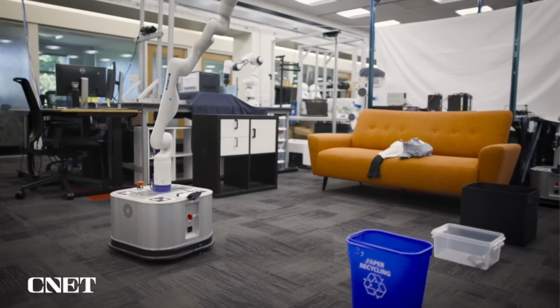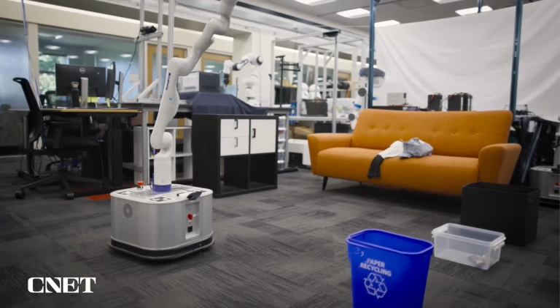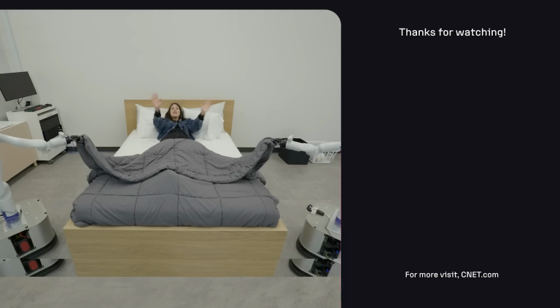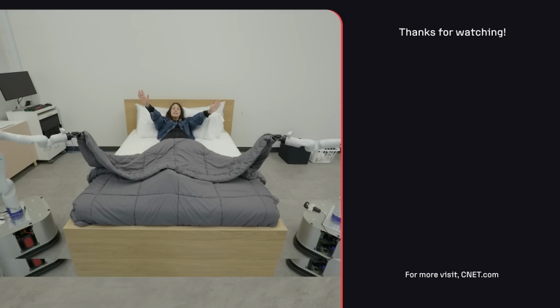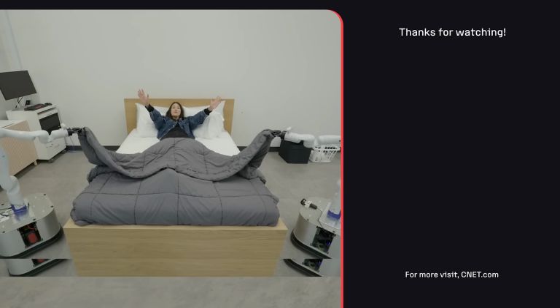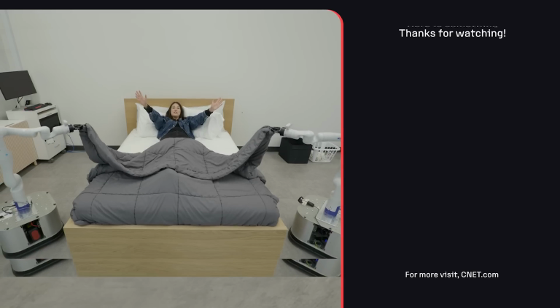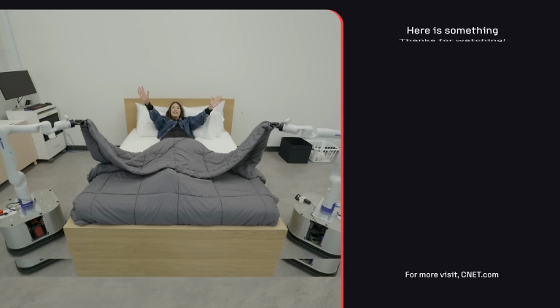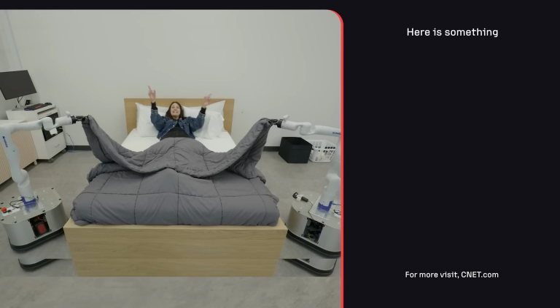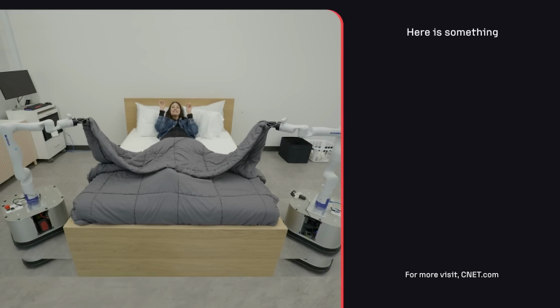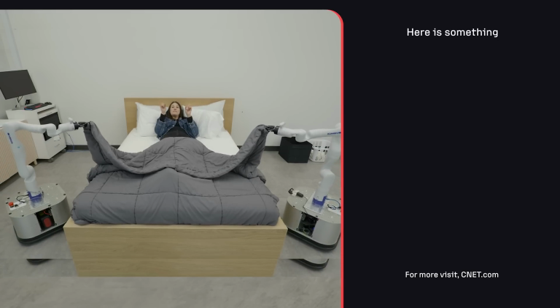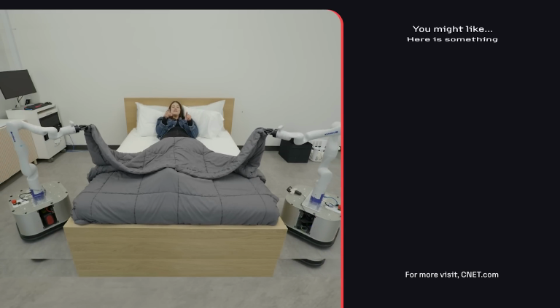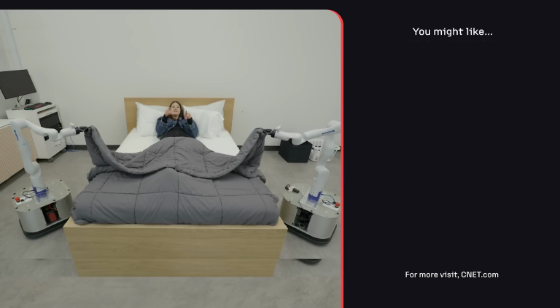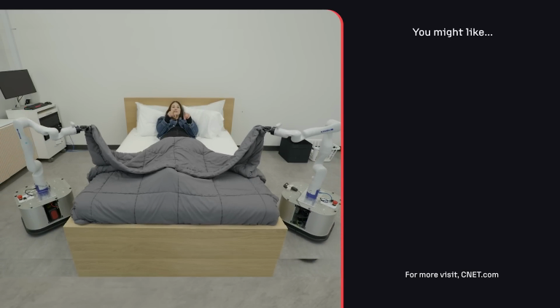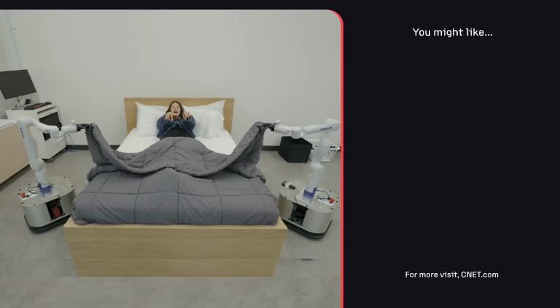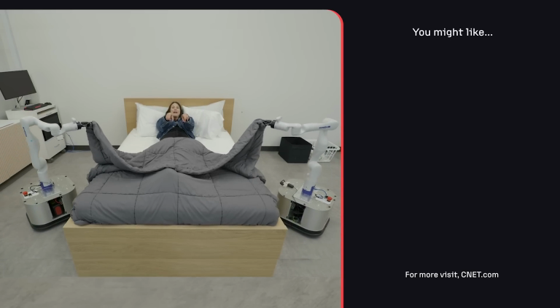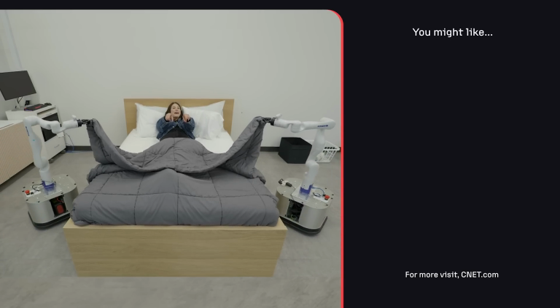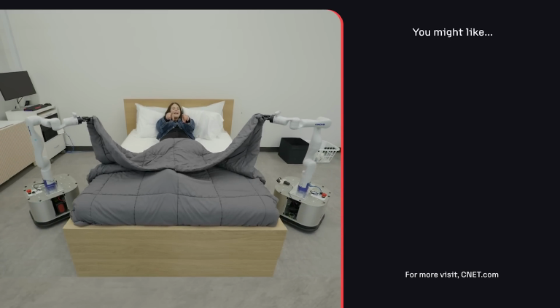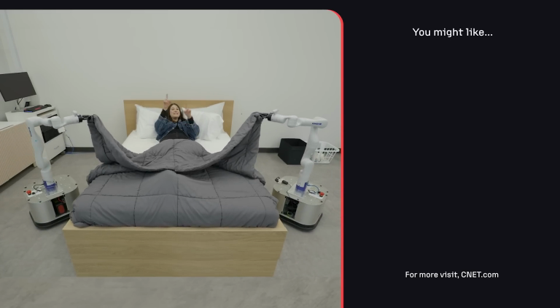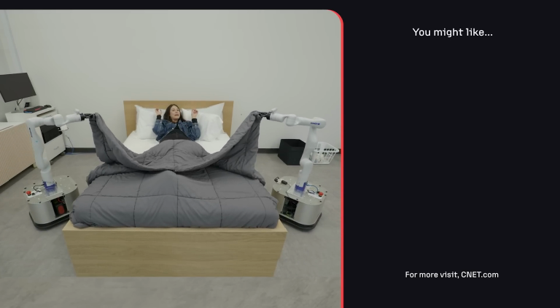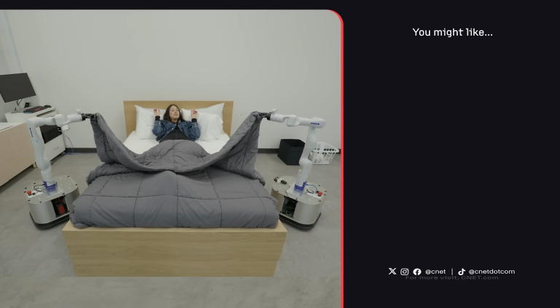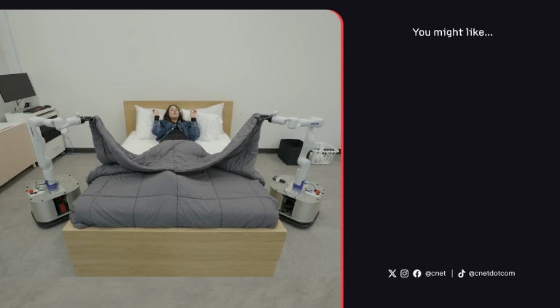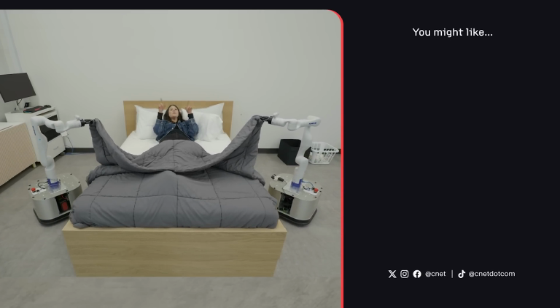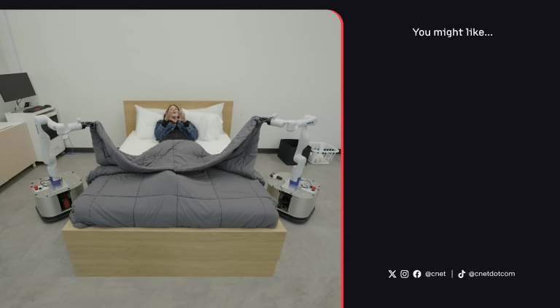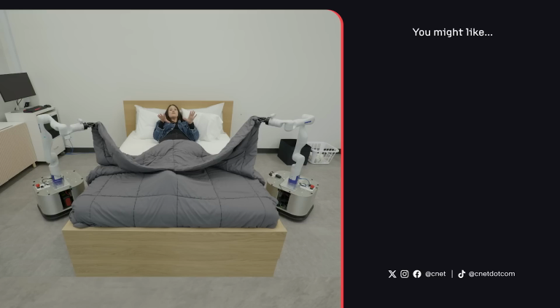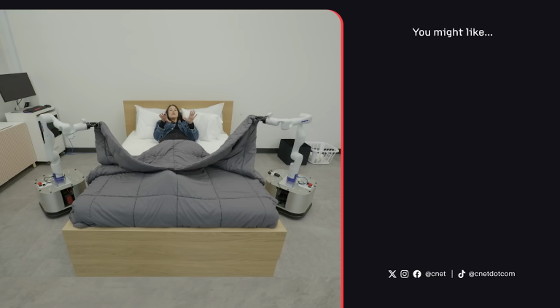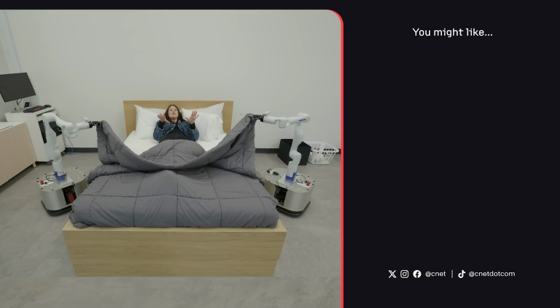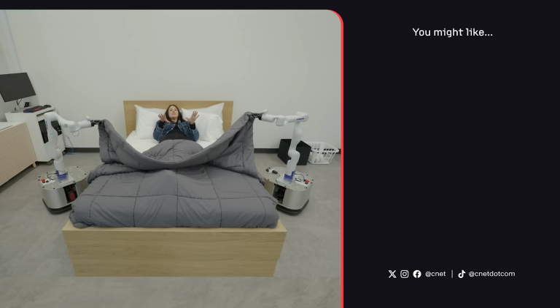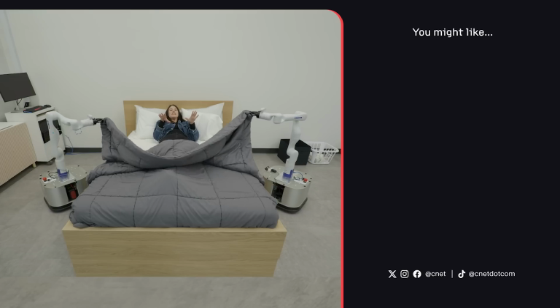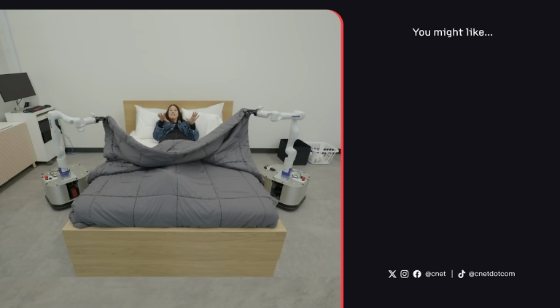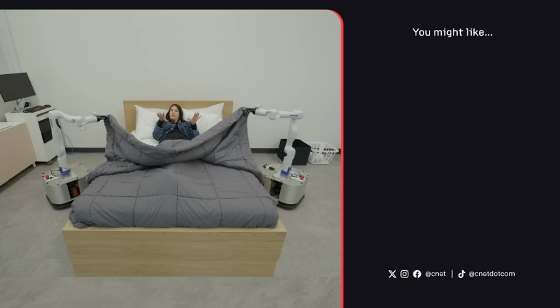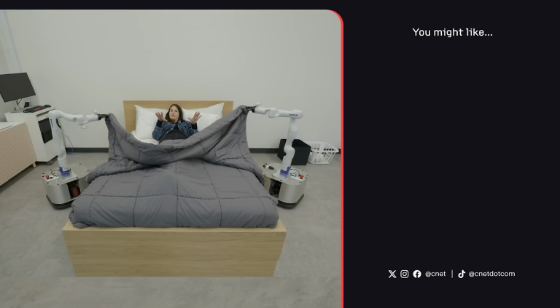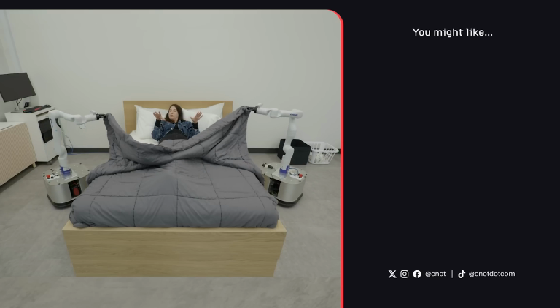Thanks so much for watching Beta Test. Make sure to subscribe and let me know what other robots you want to see going forward.